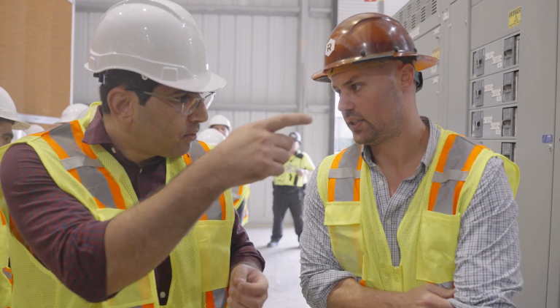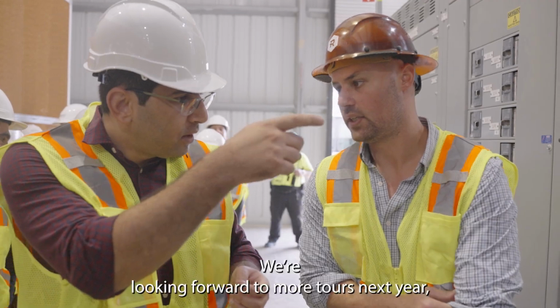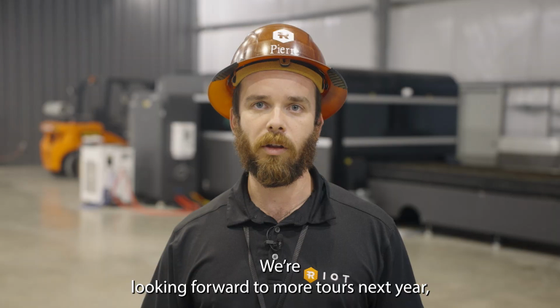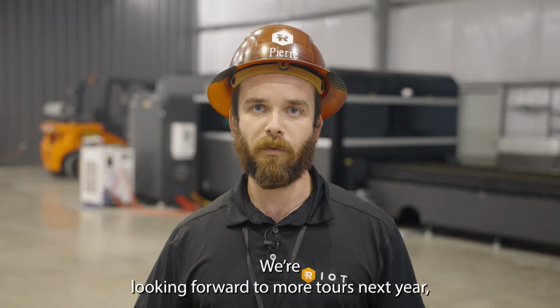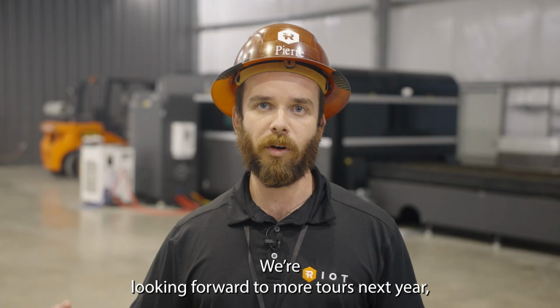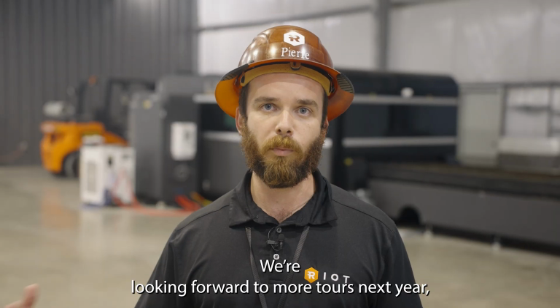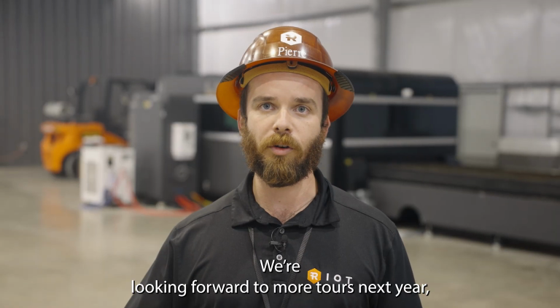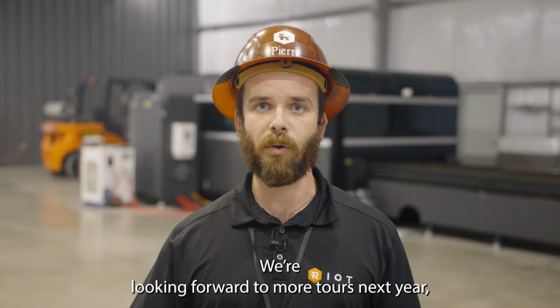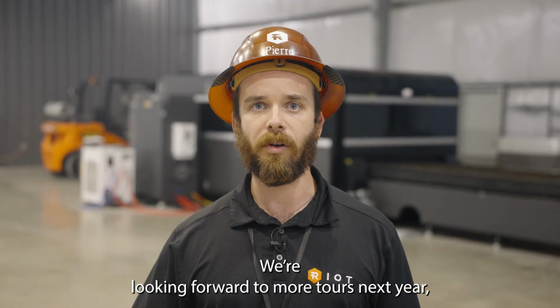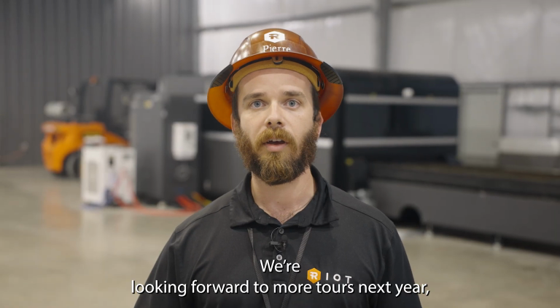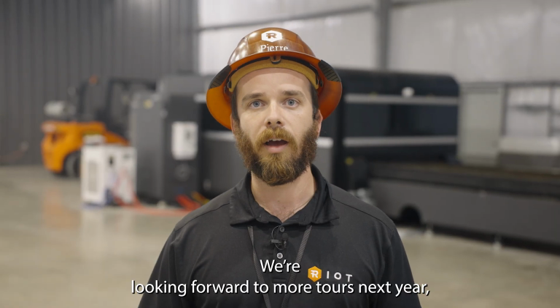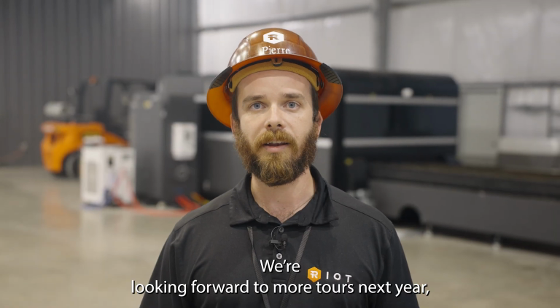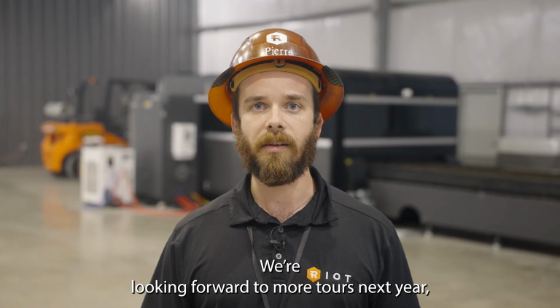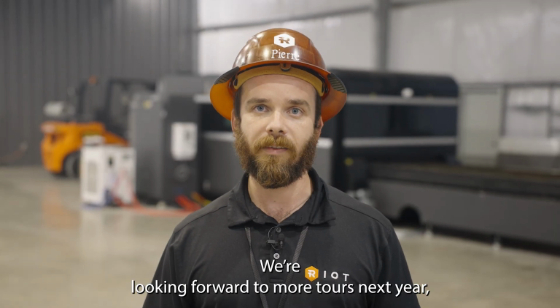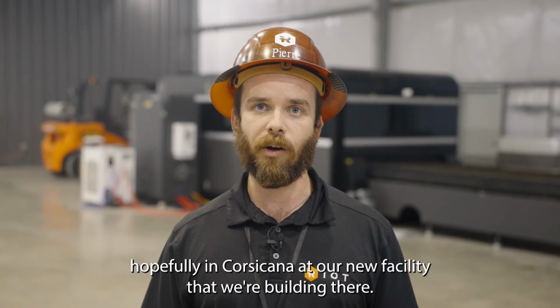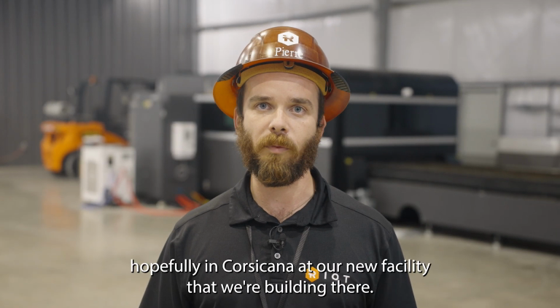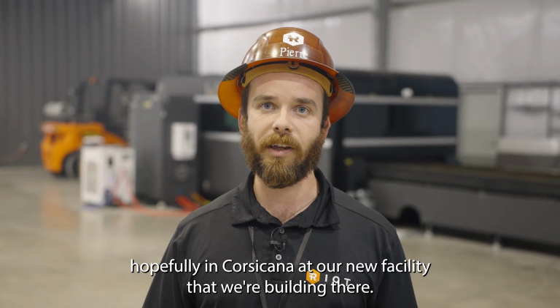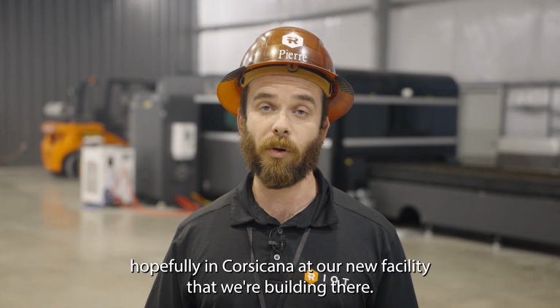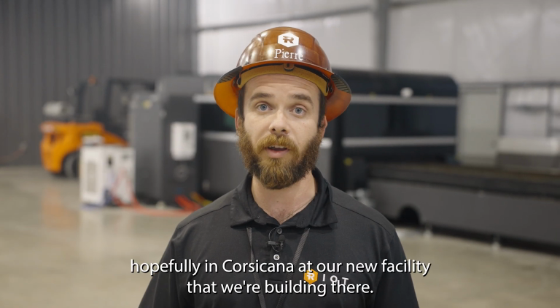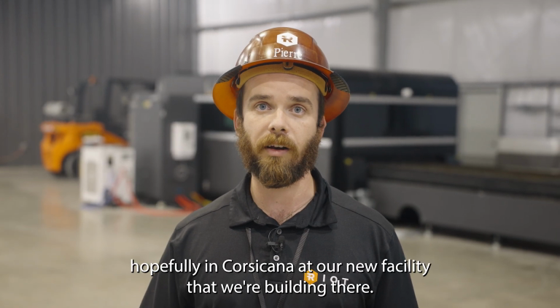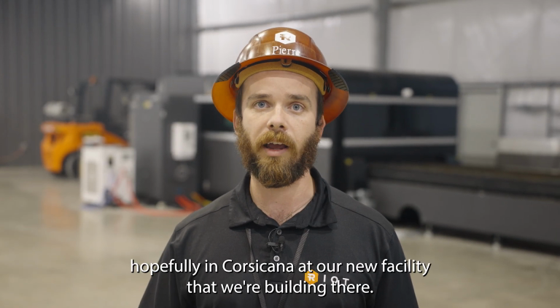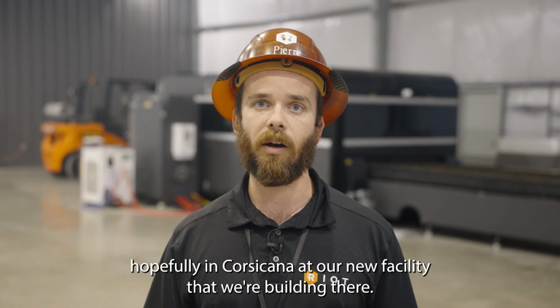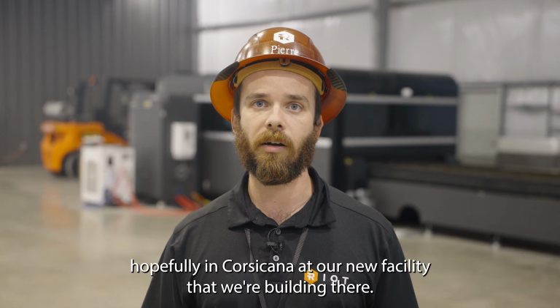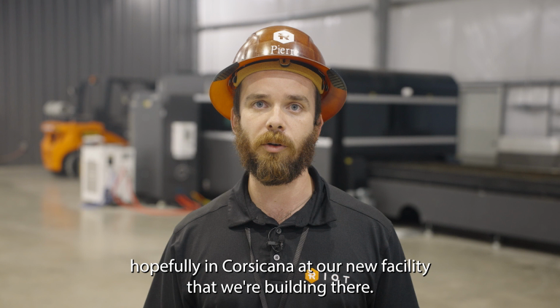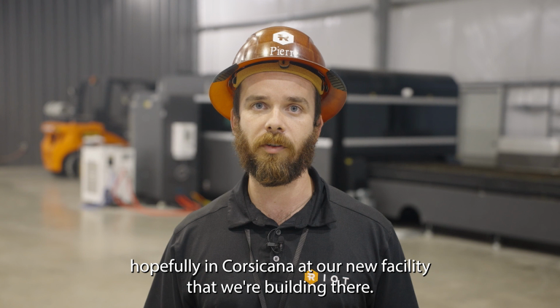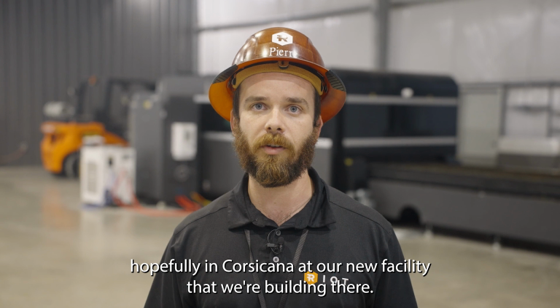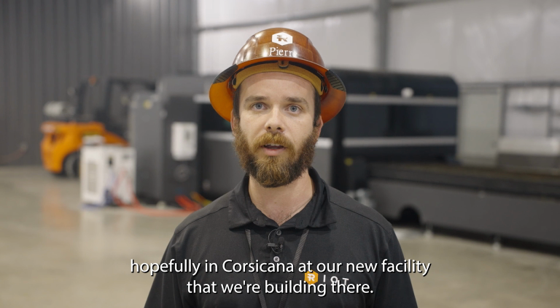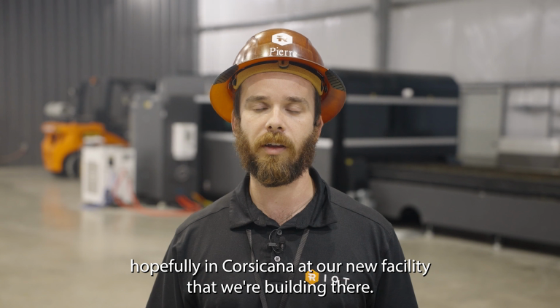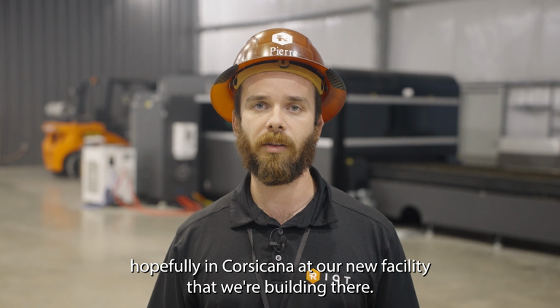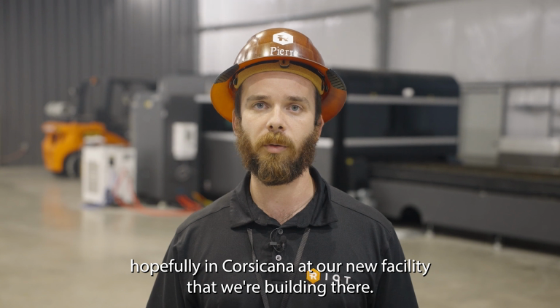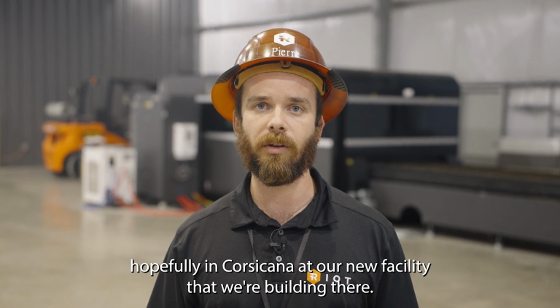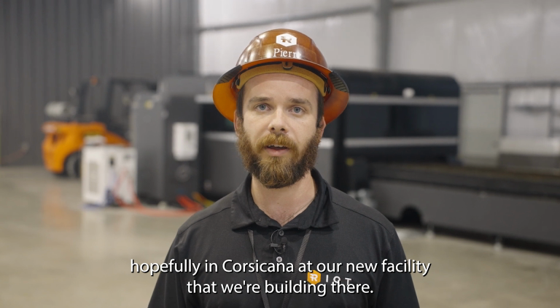We're looking forward to more tours next year, hopefully in Corsicana at our new facility that we're building there.